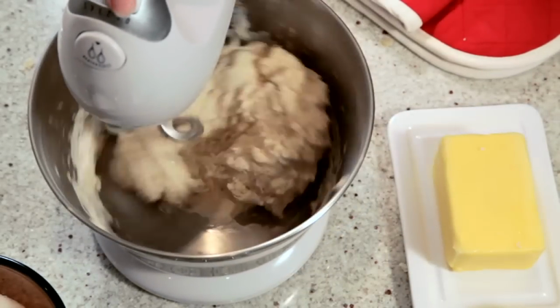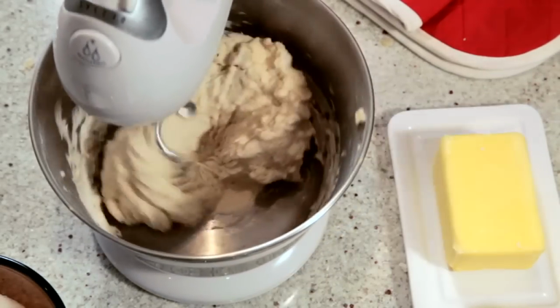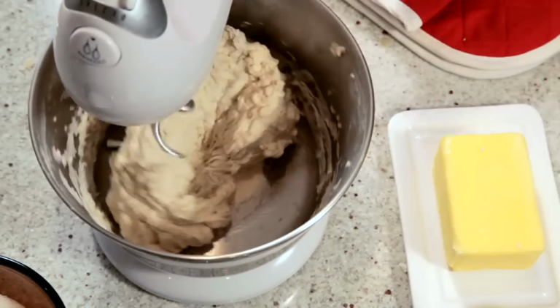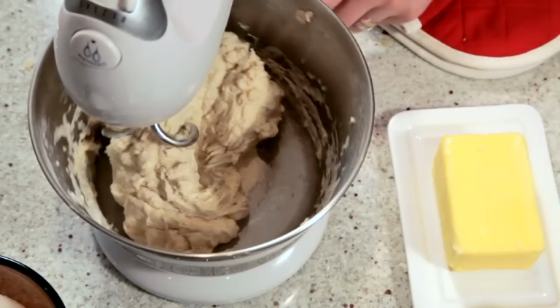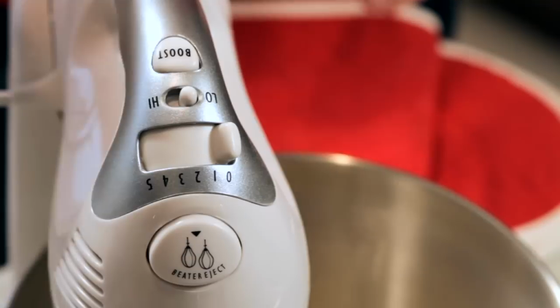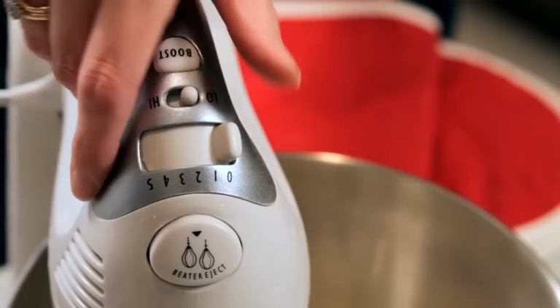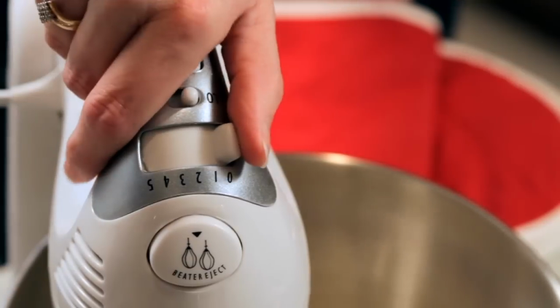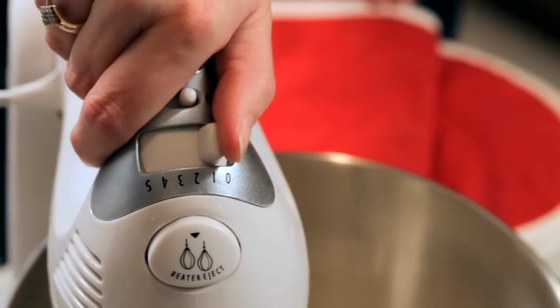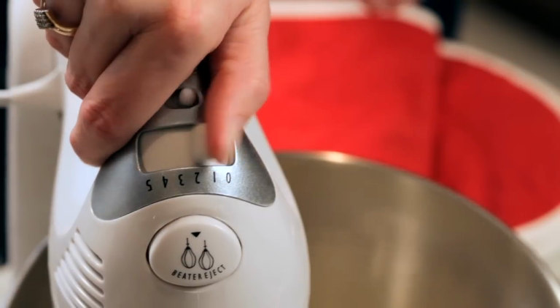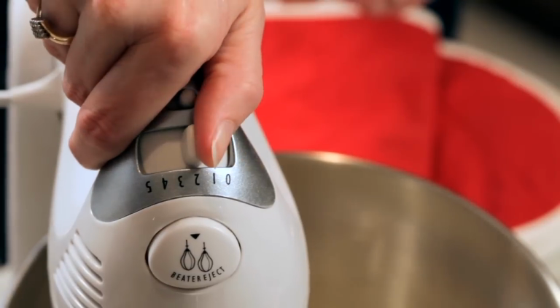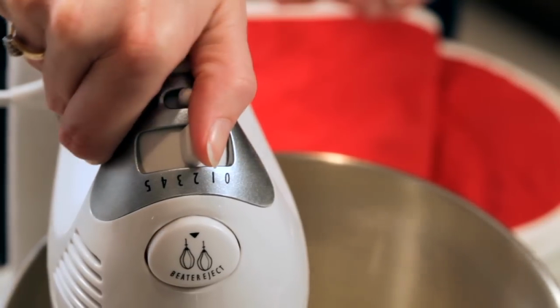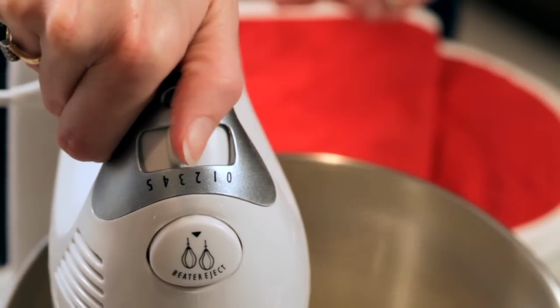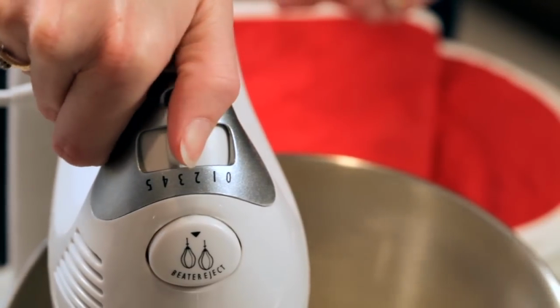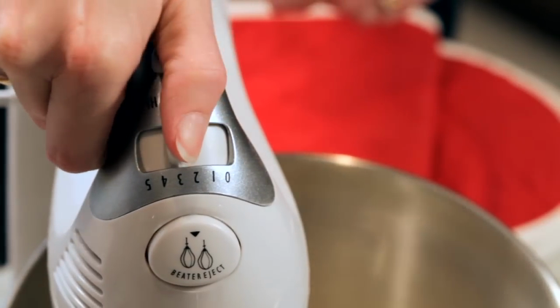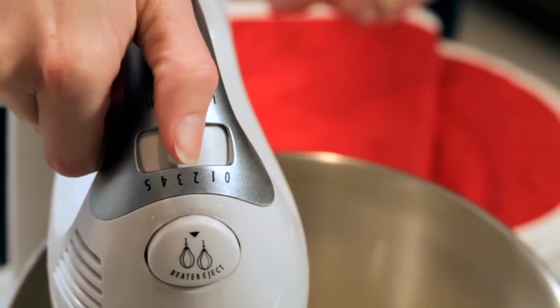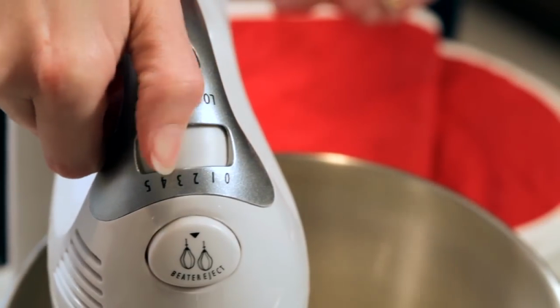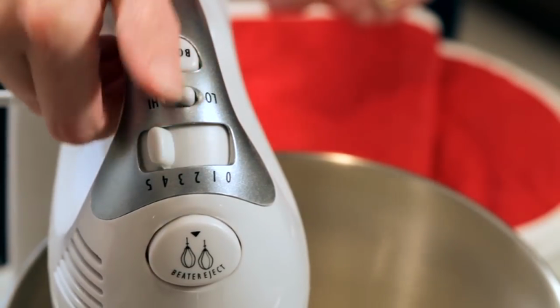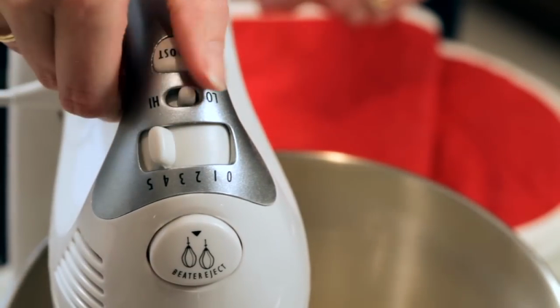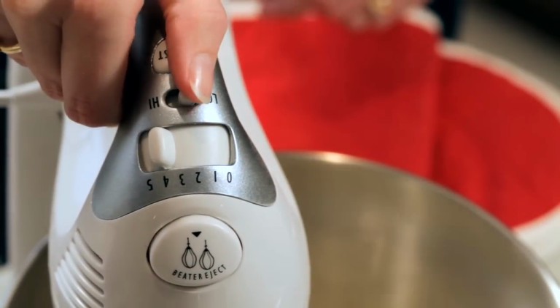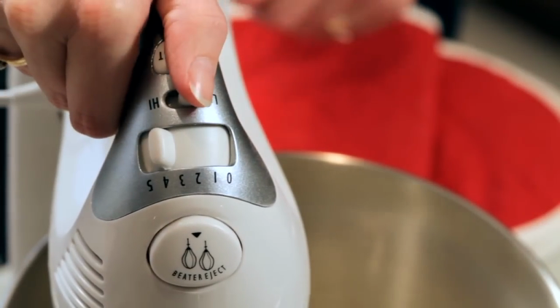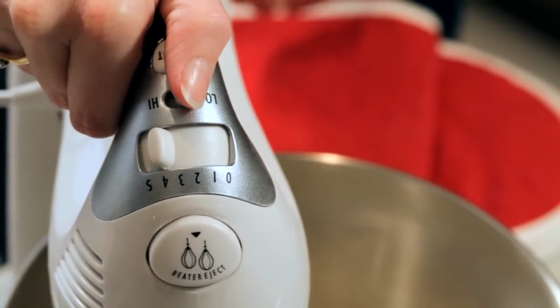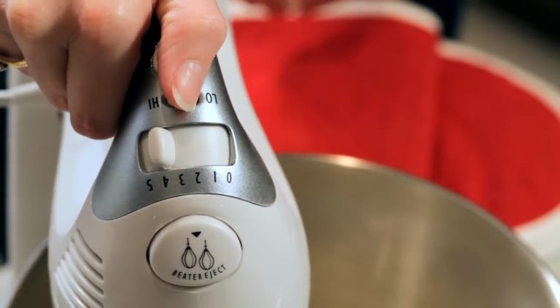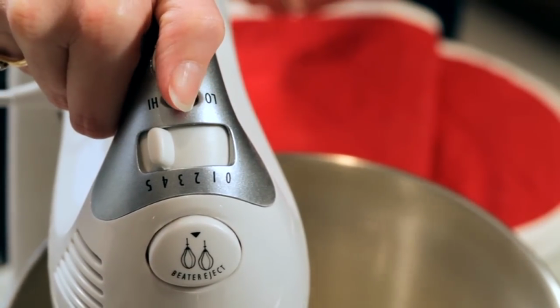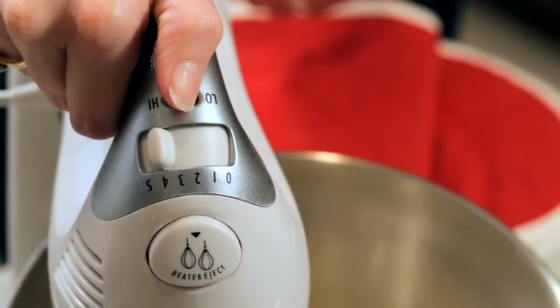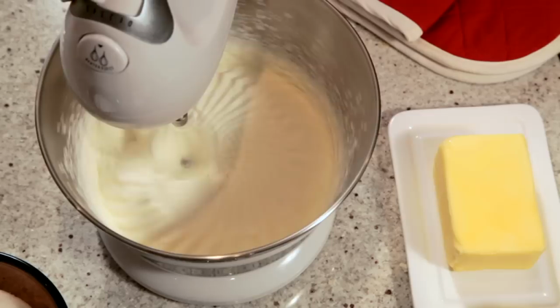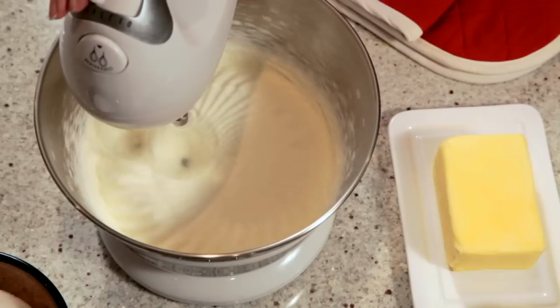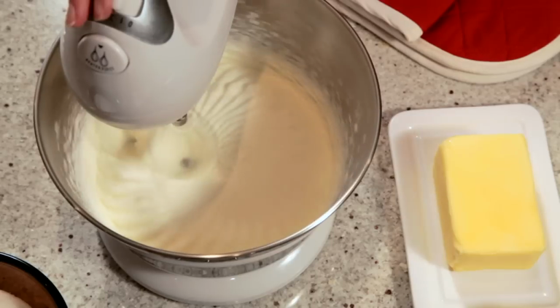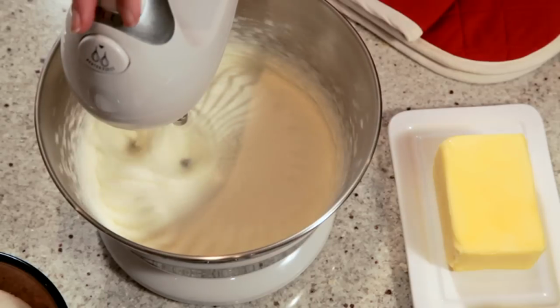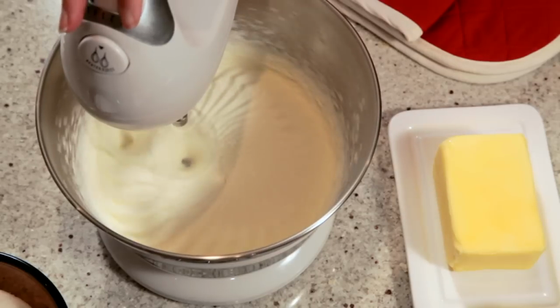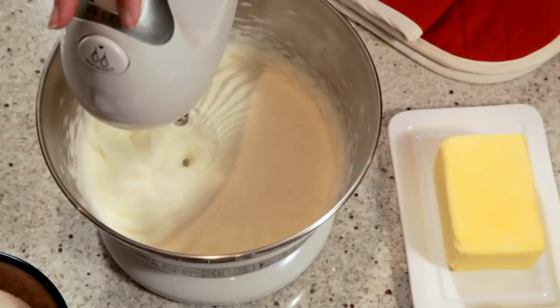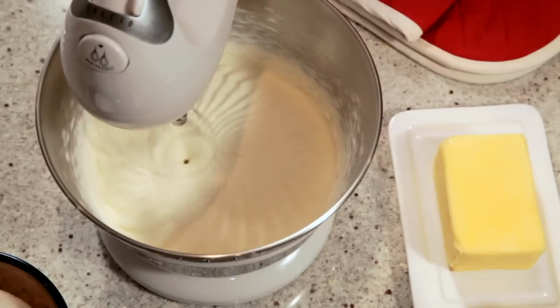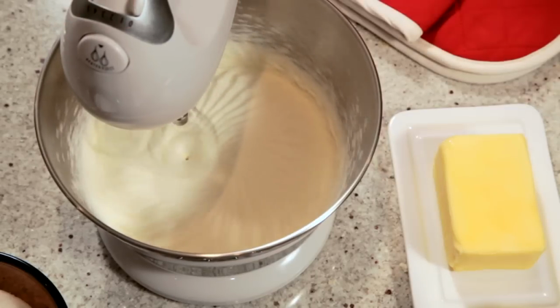Set it on high if you are using the whisks for beating or creaming, and it makes whipping cream or egg whites an absolute doddle.